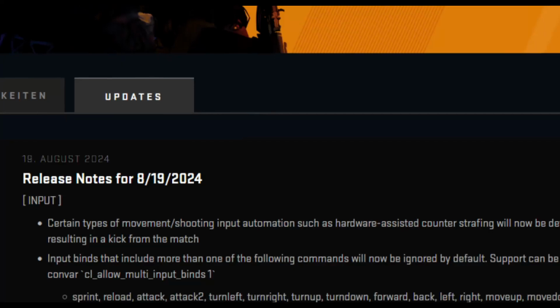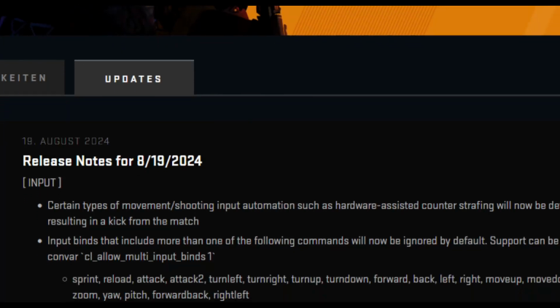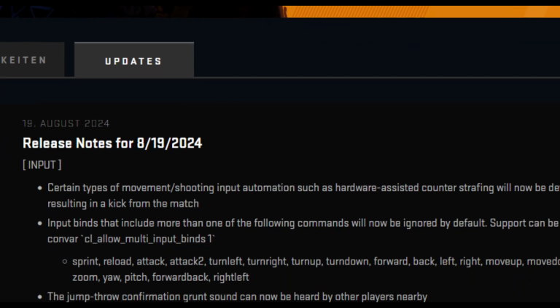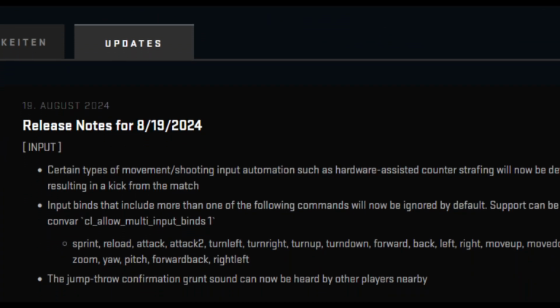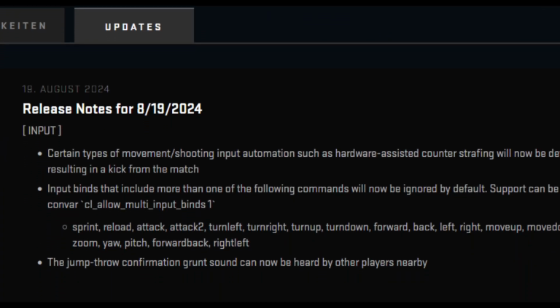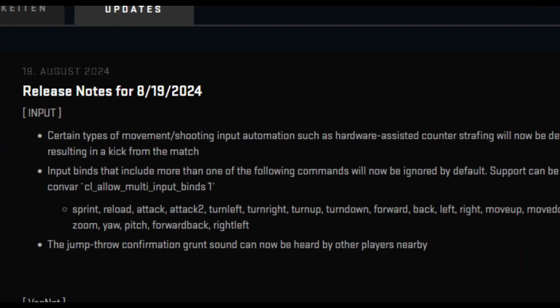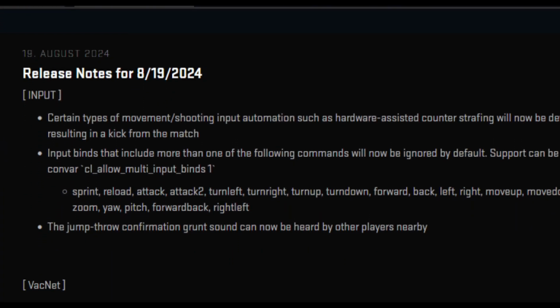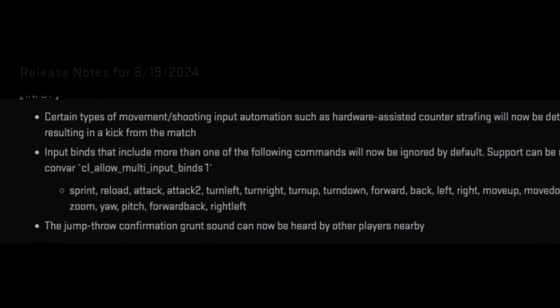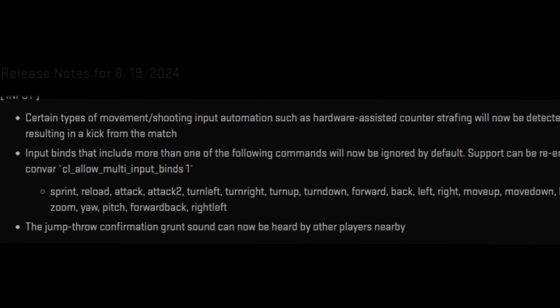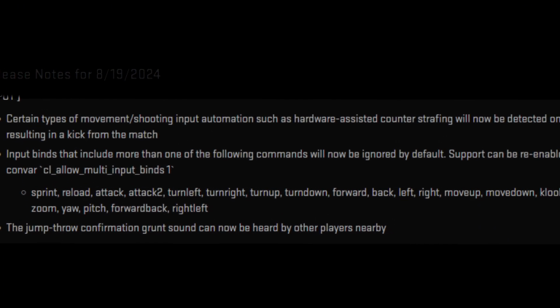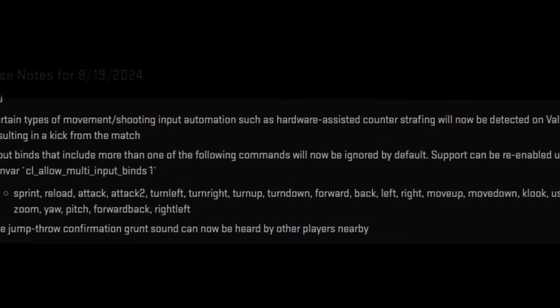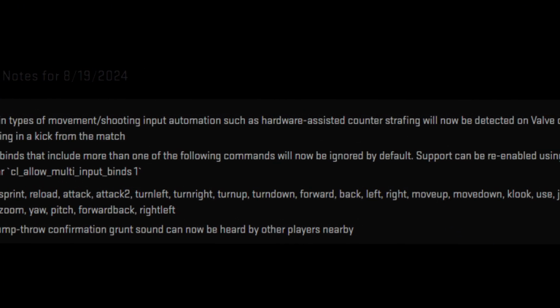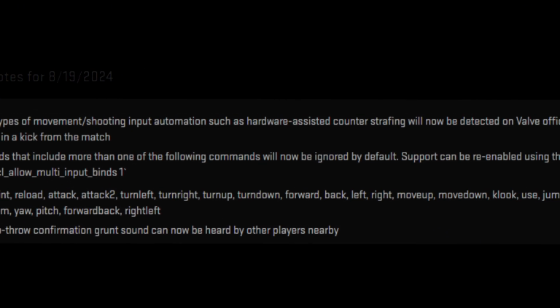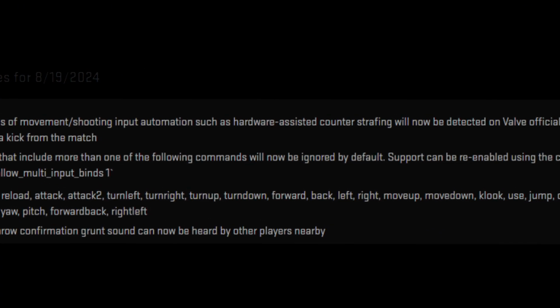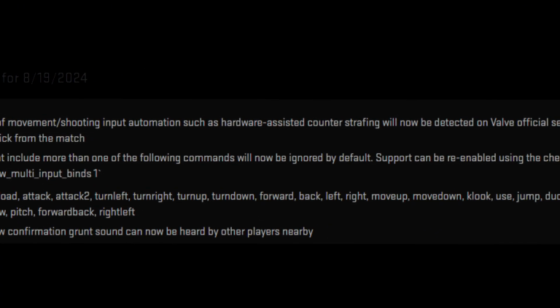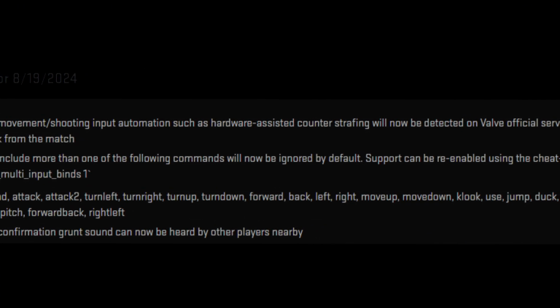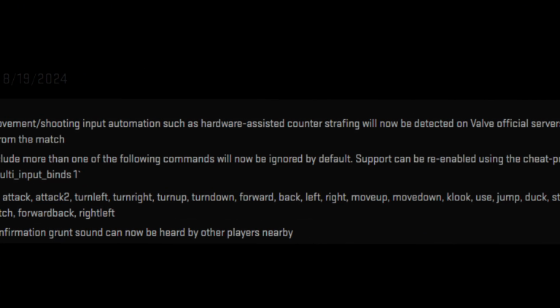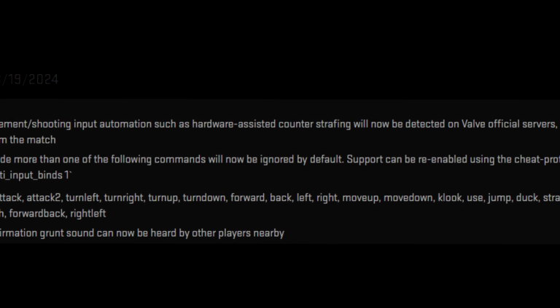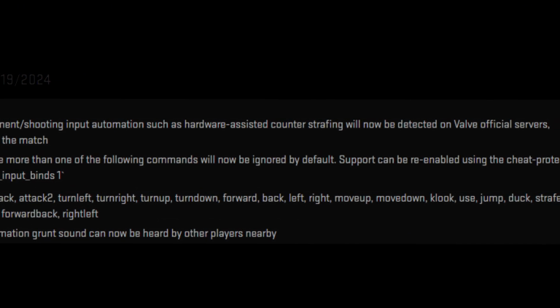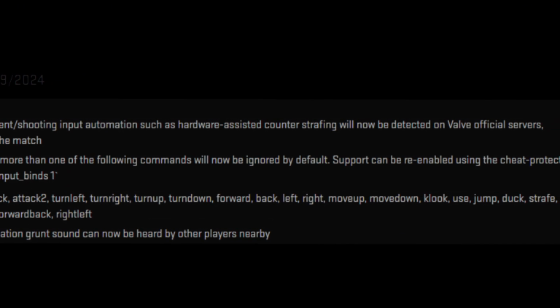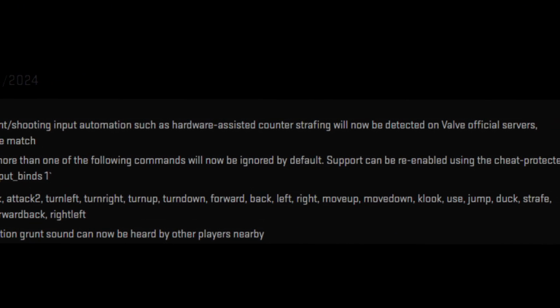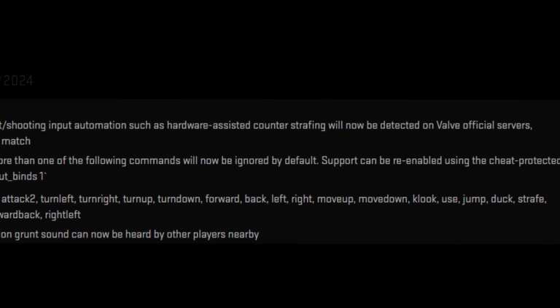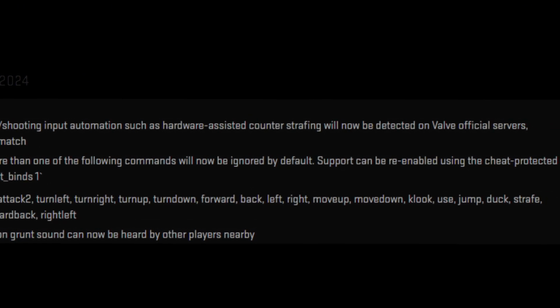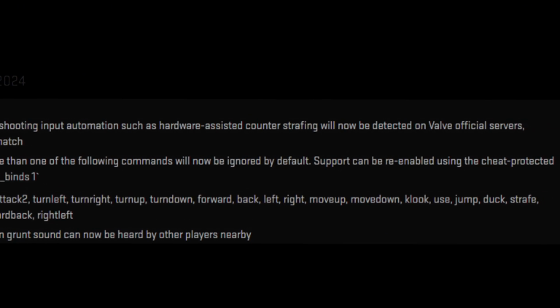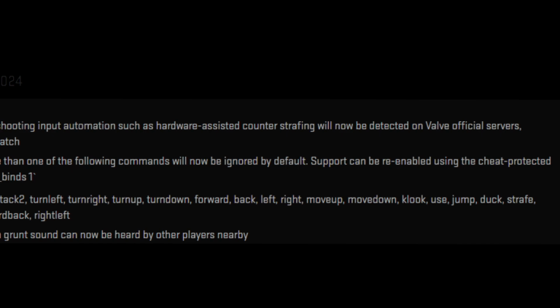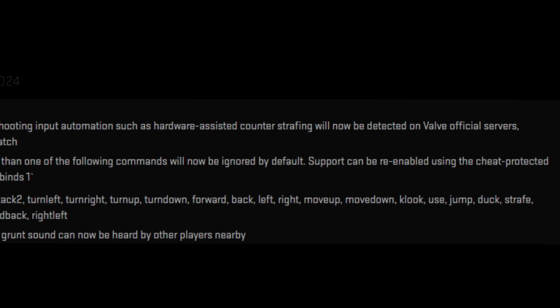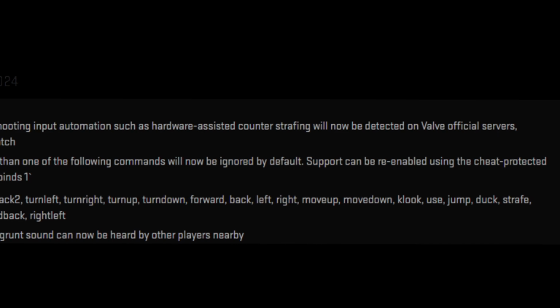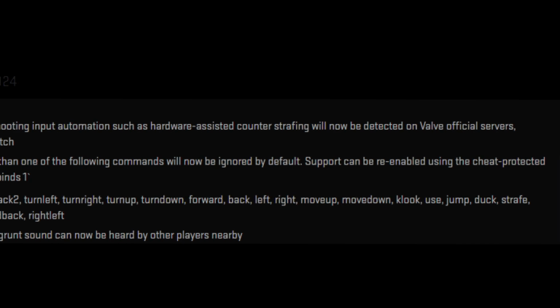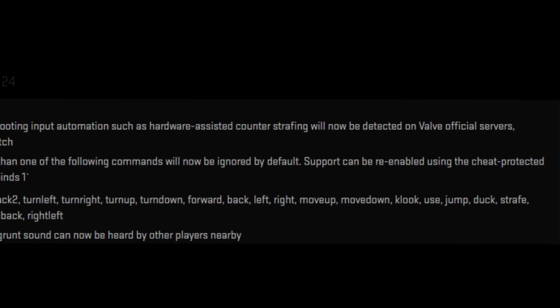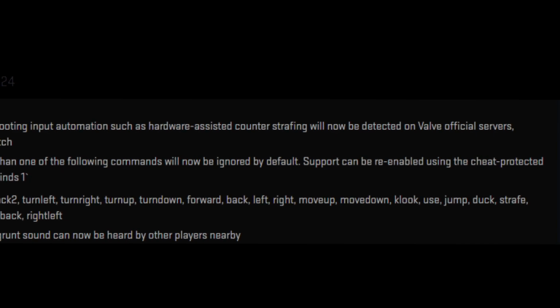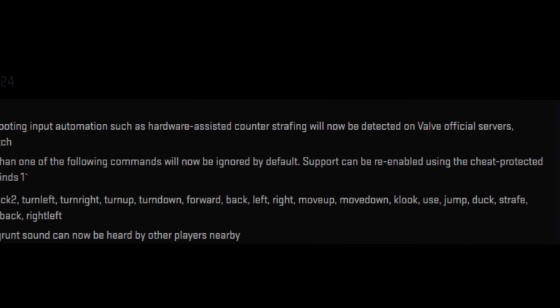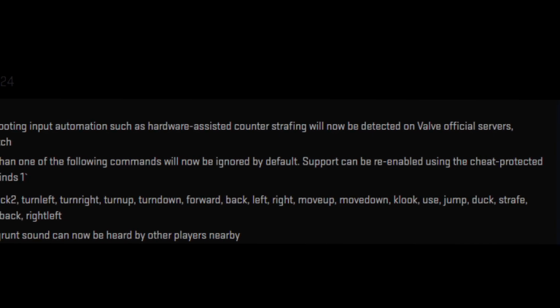In their most recent update, Valve have banned snap tap, invalidated null binds, but ended up also nuking jump throw binds in the process.